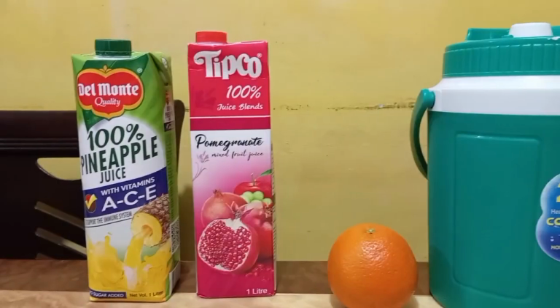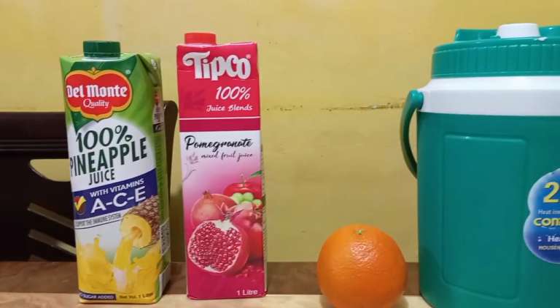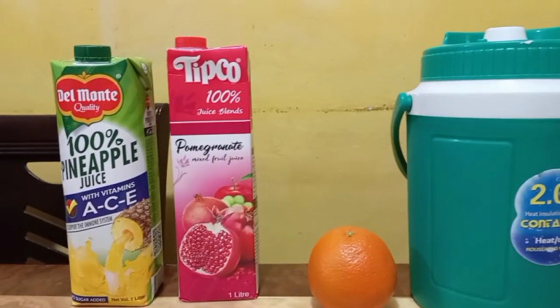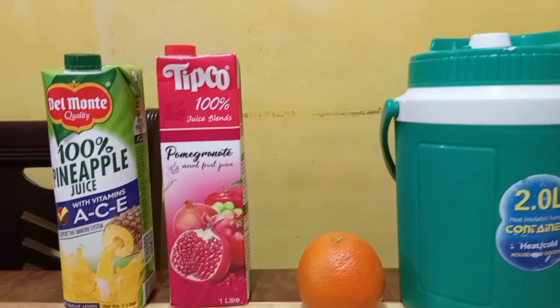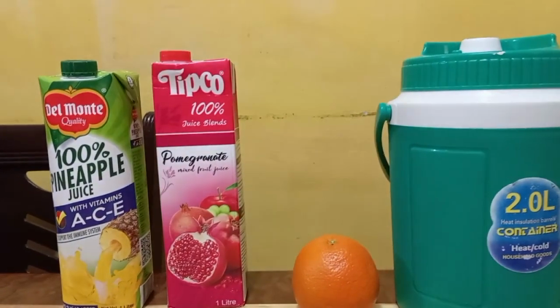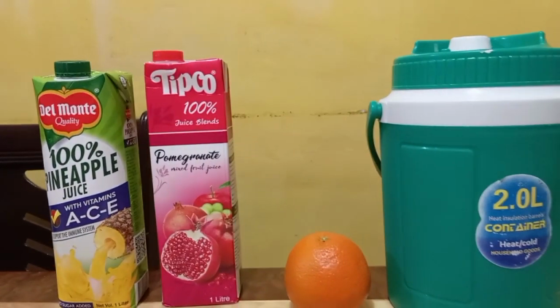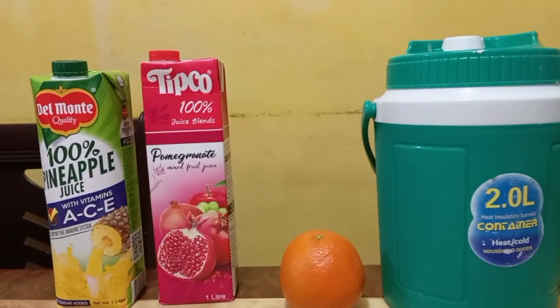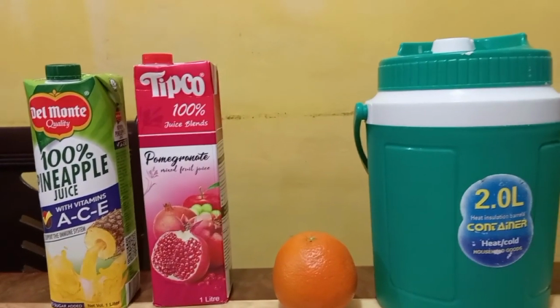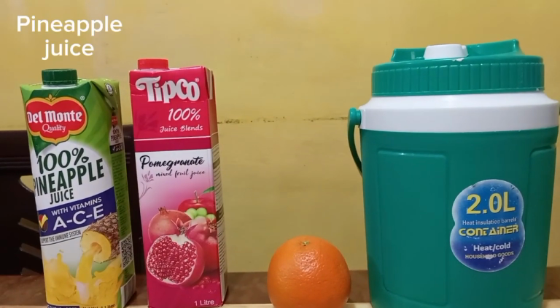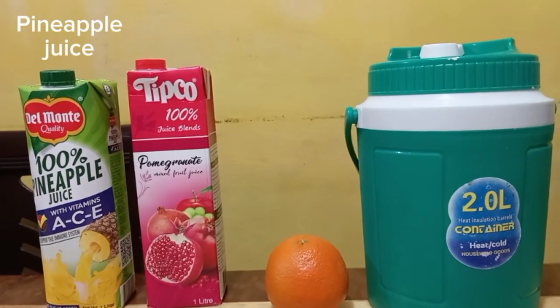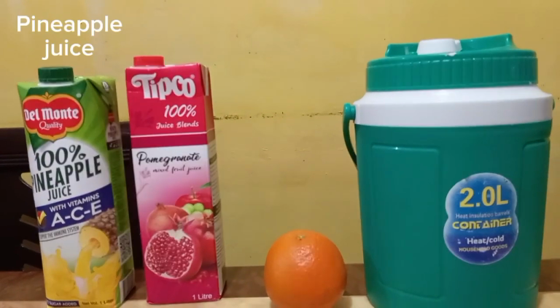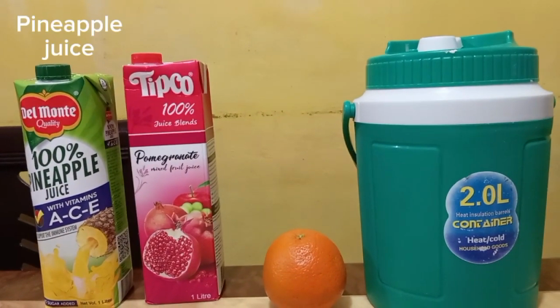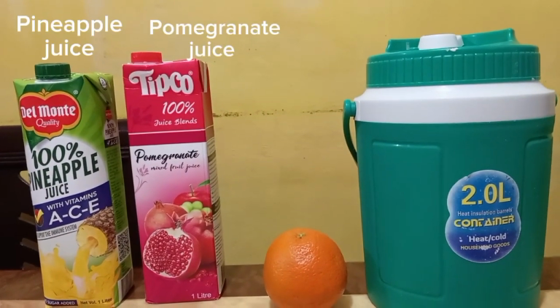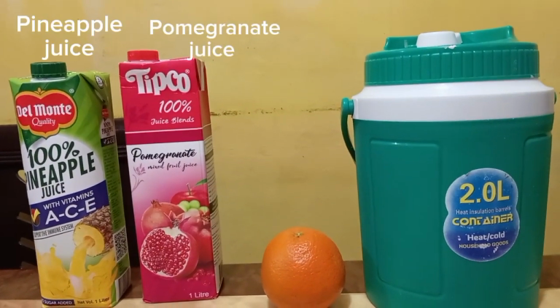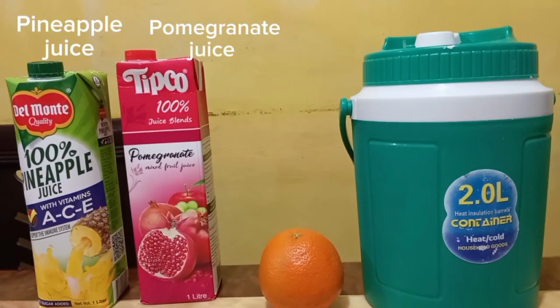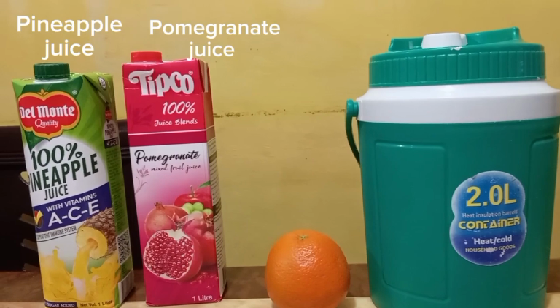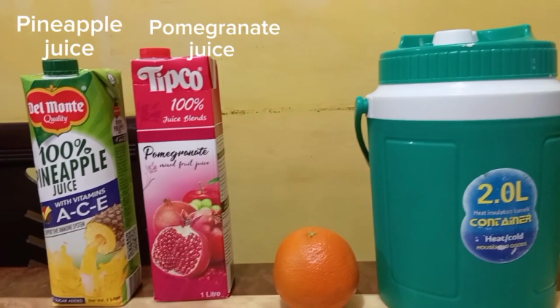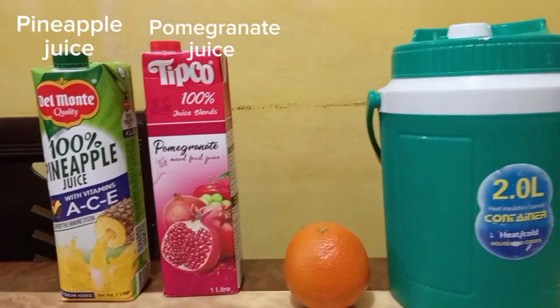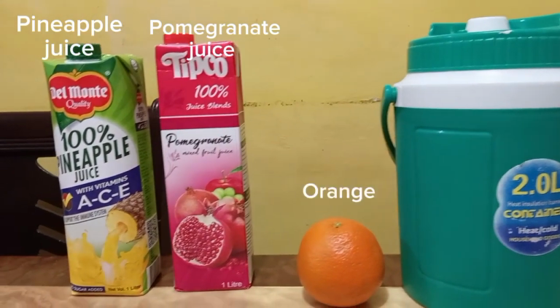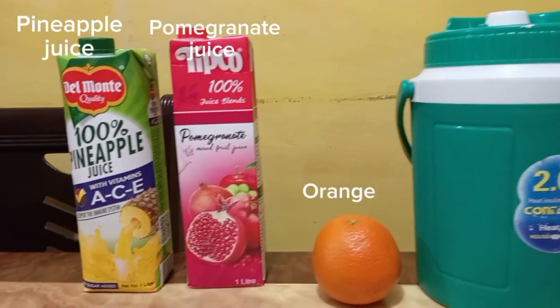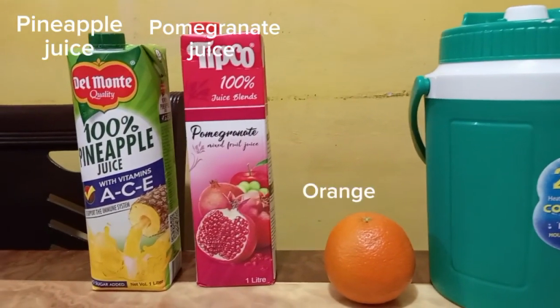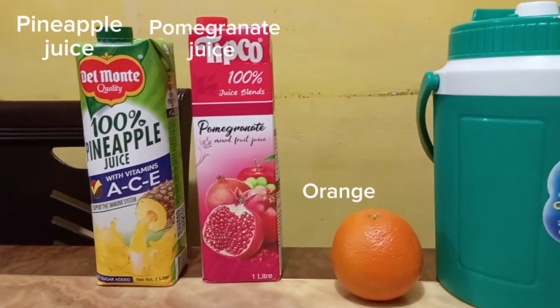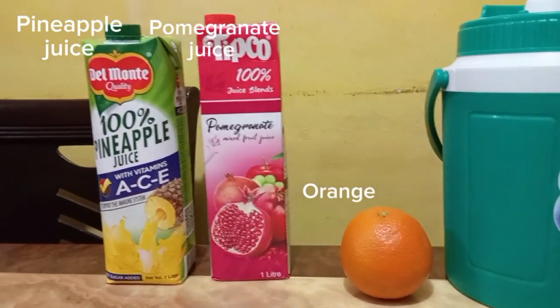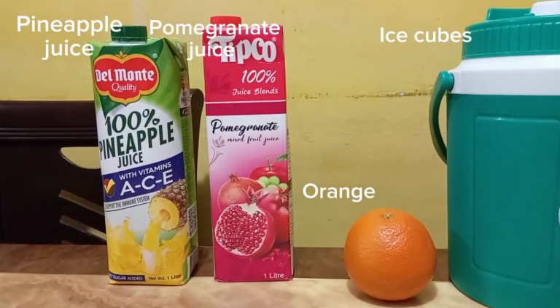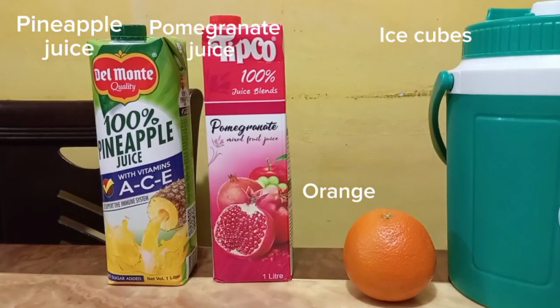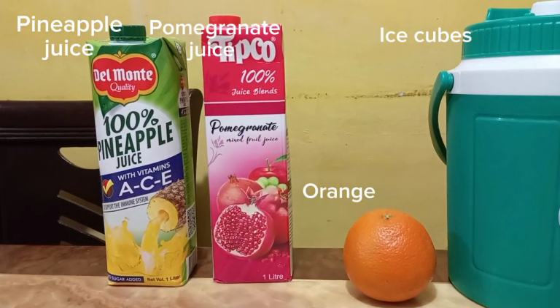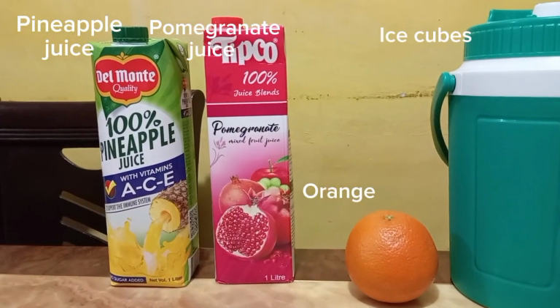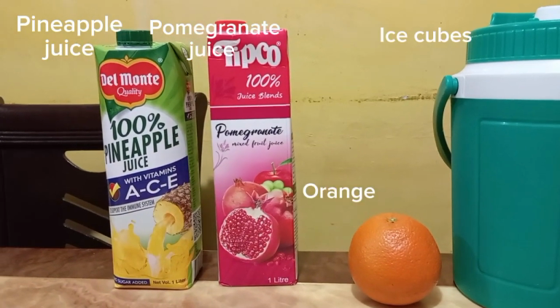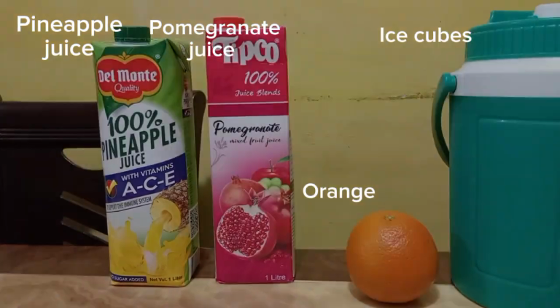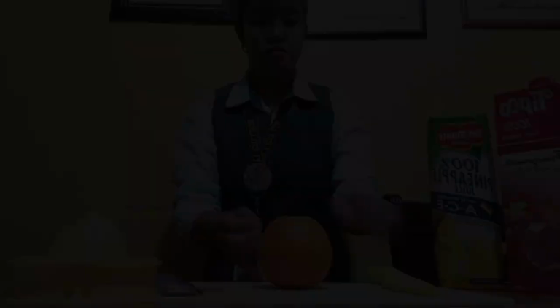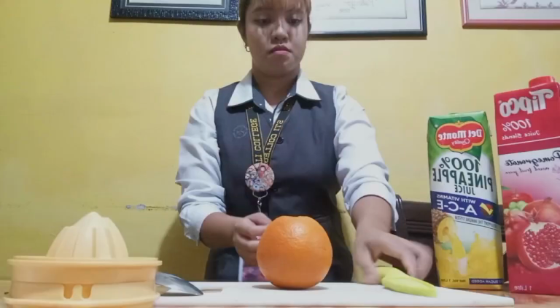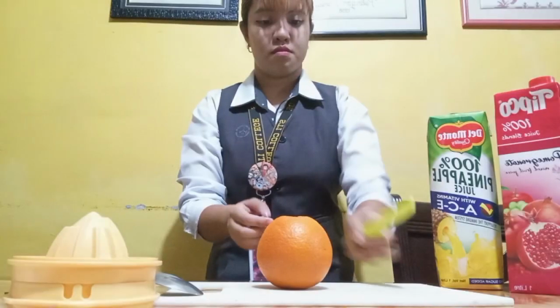For the ingredients, we're gonna use pineapple juice, pomegranate juice, orange, and some ice cubes.